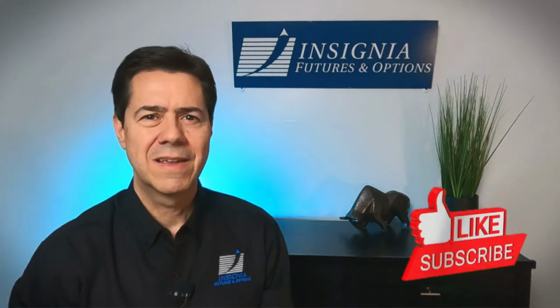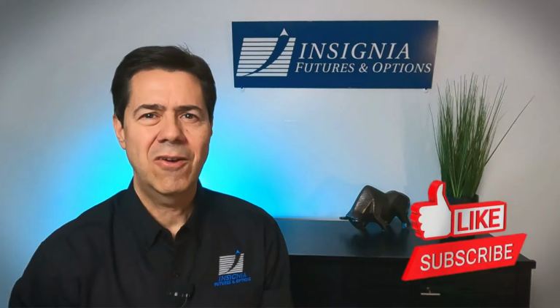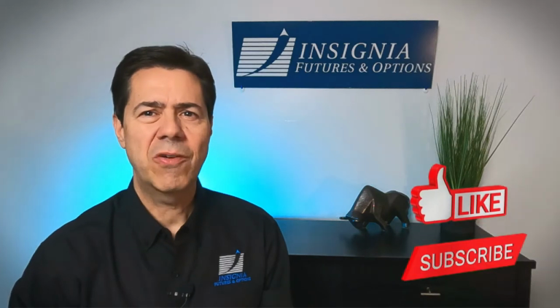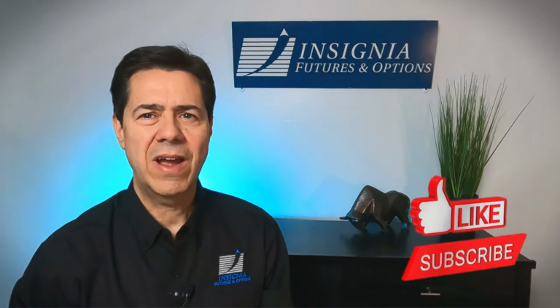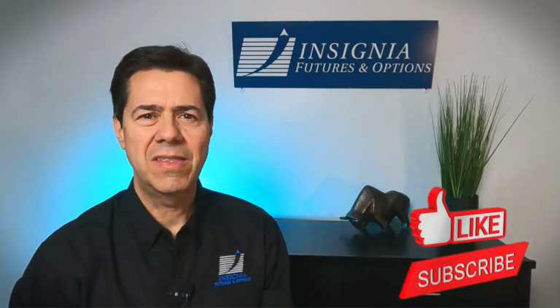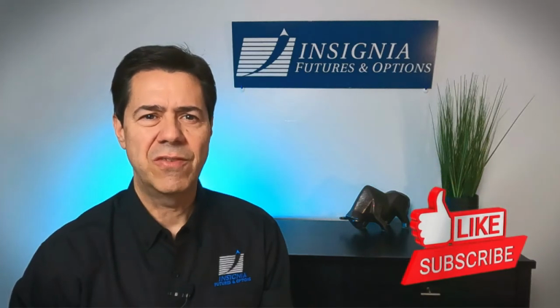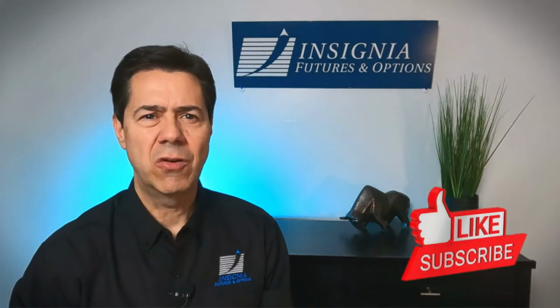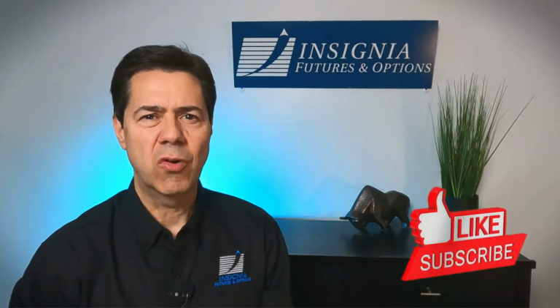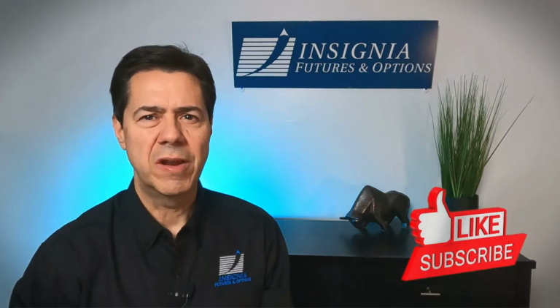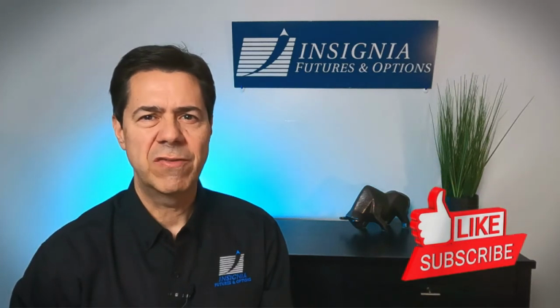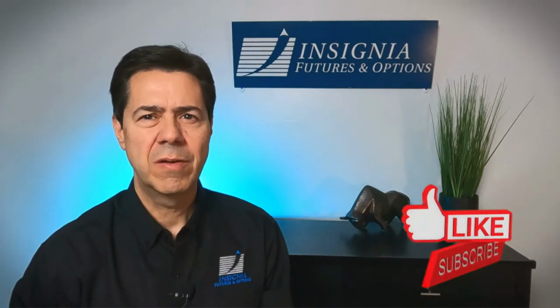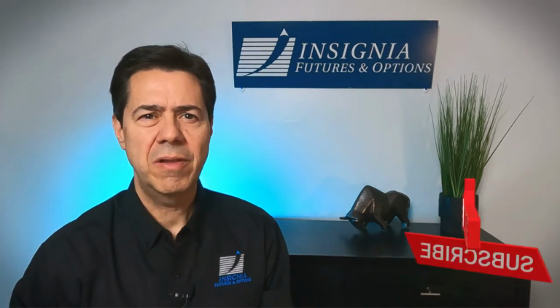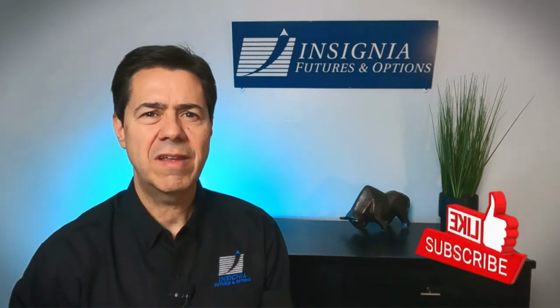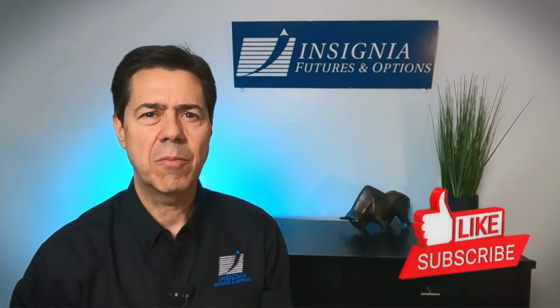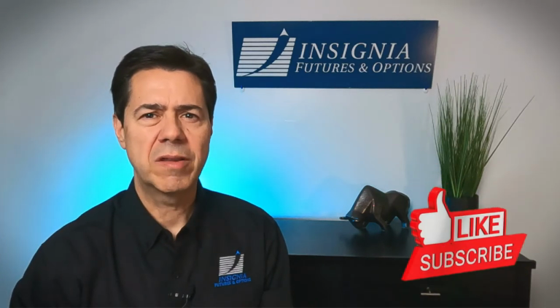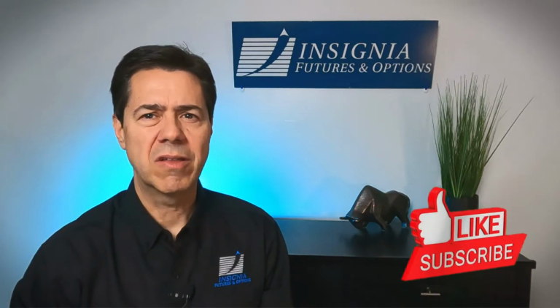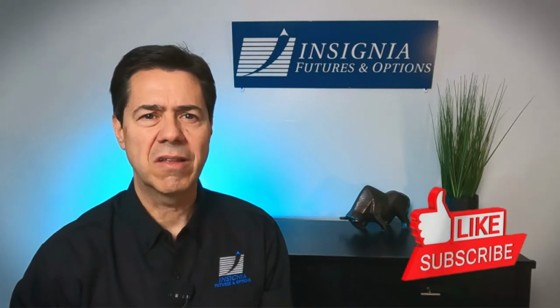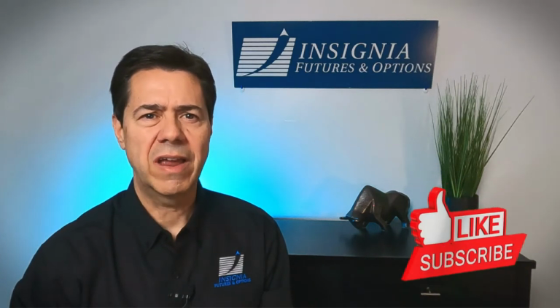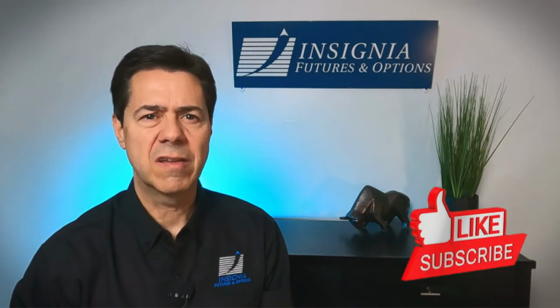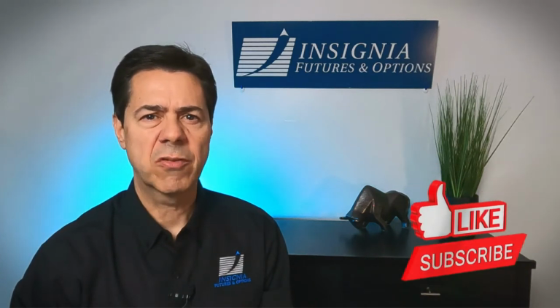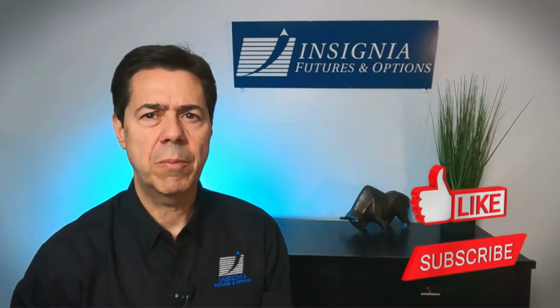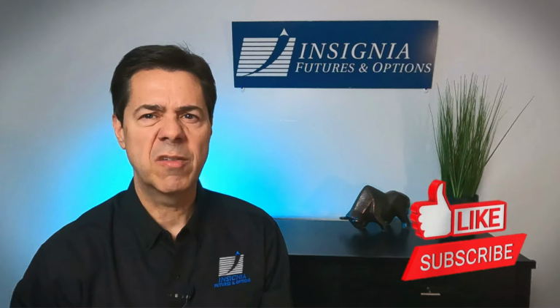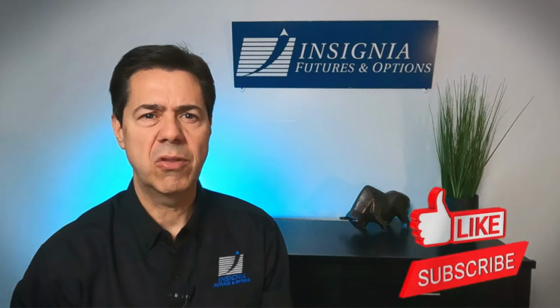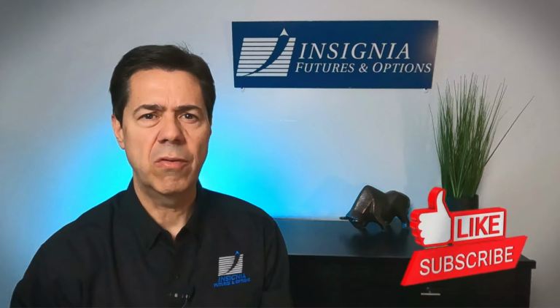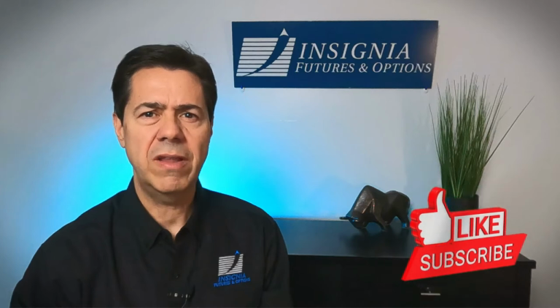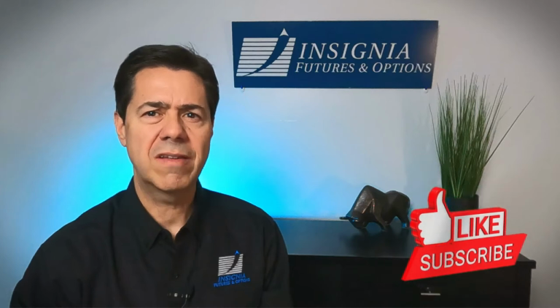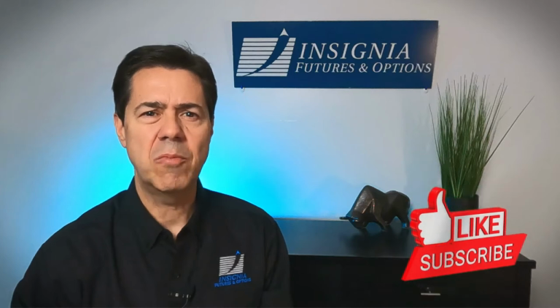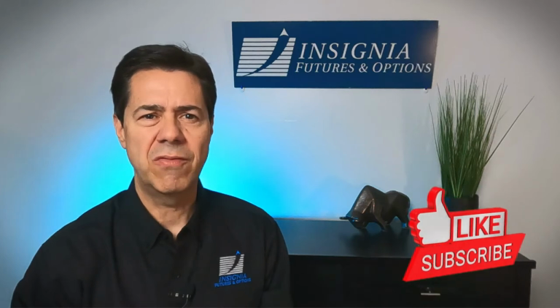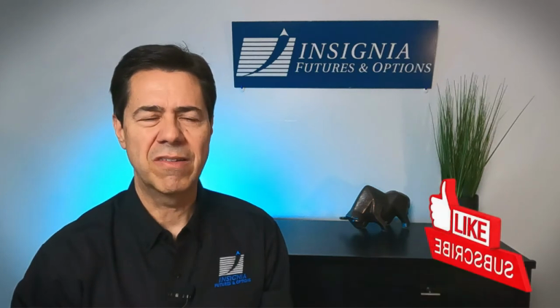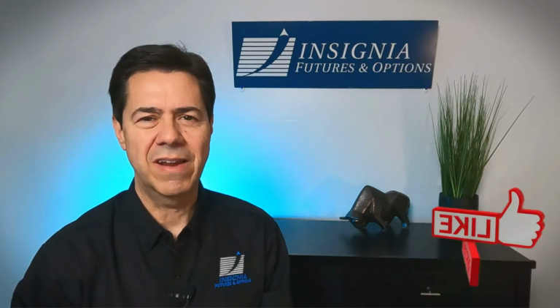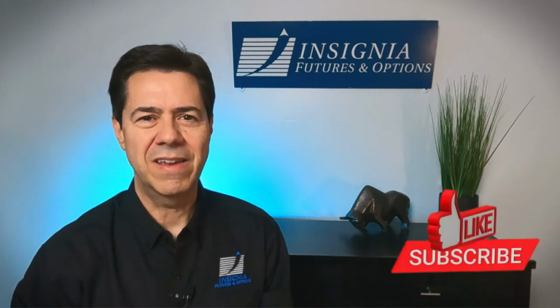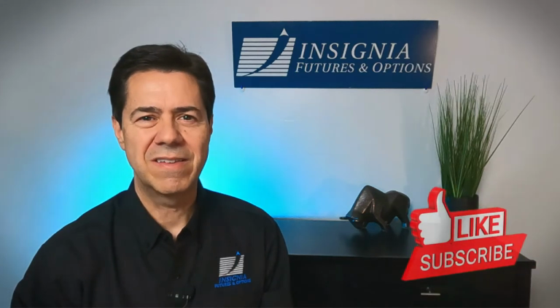I hope you're finding this video informative. Please take a moment to click the like and subscribe buttons below if you'd like to see more videos like these.